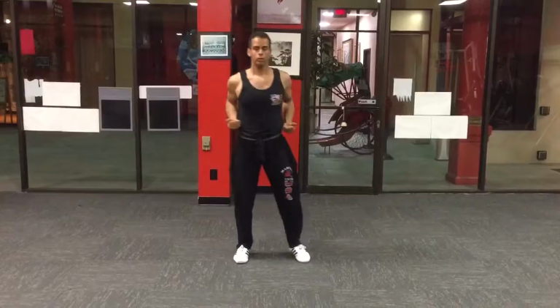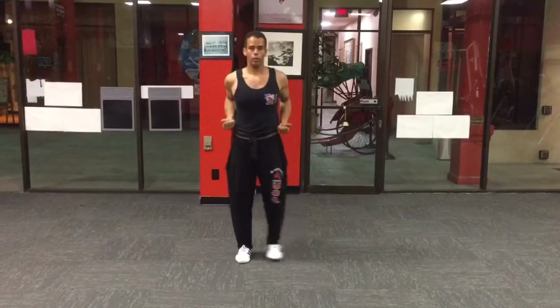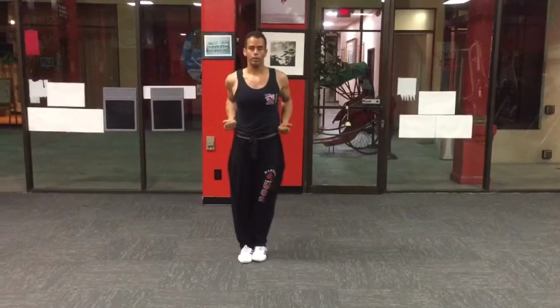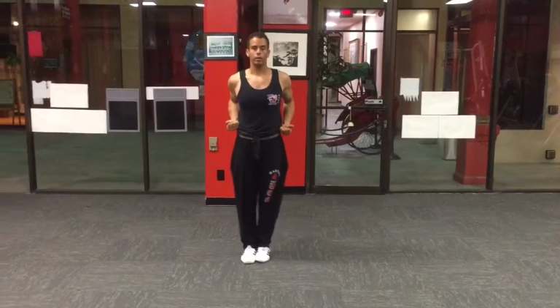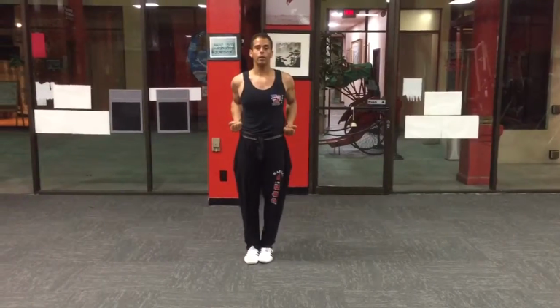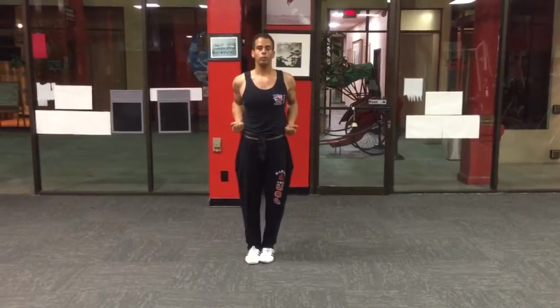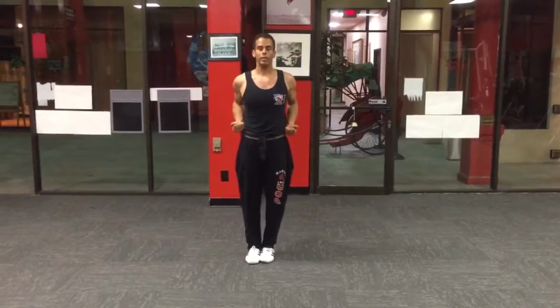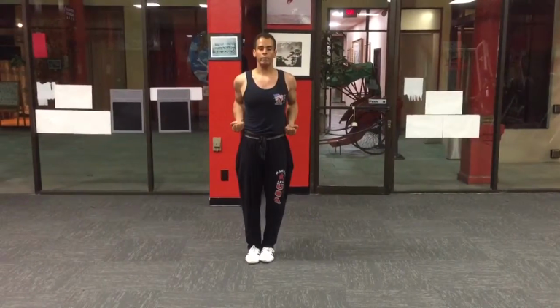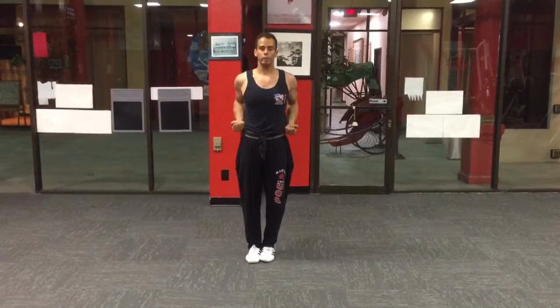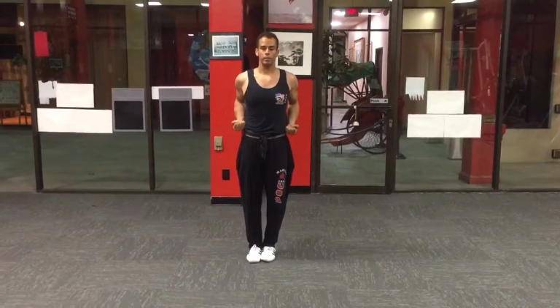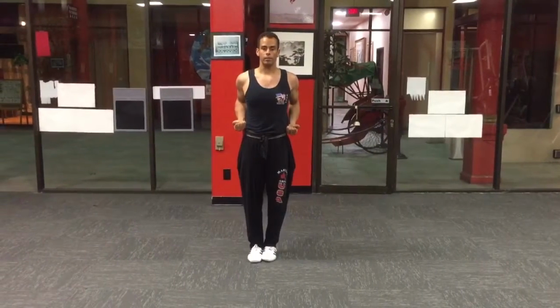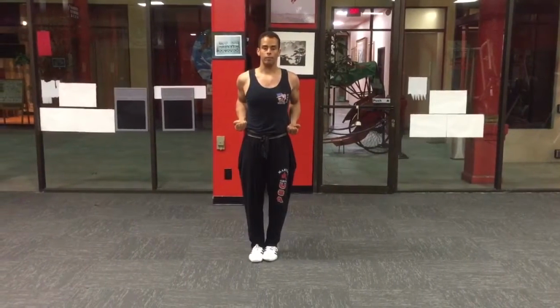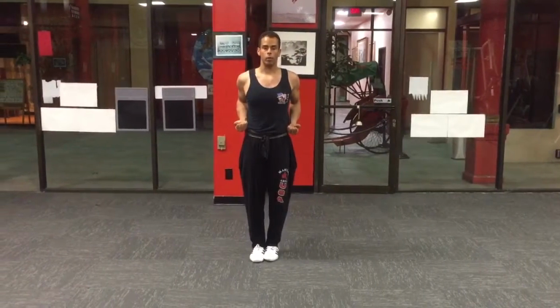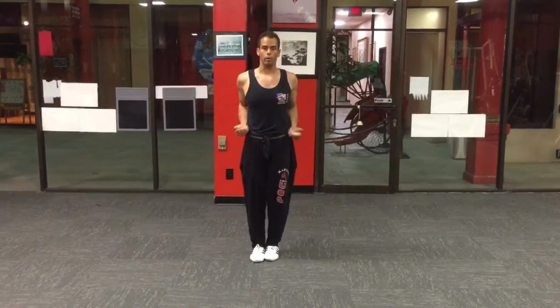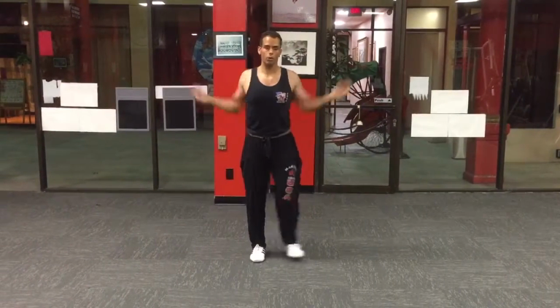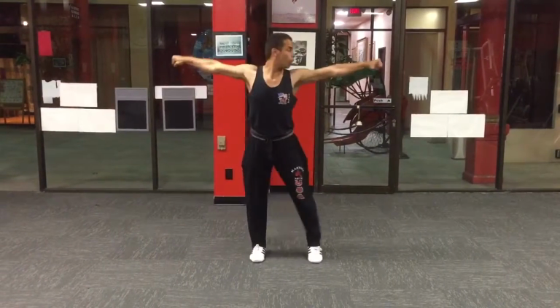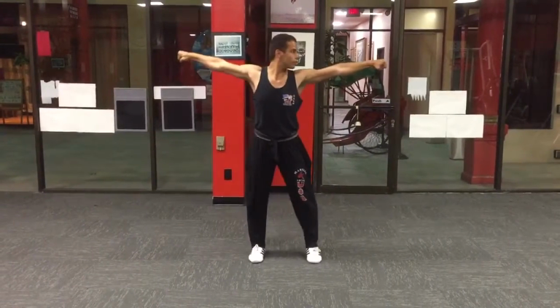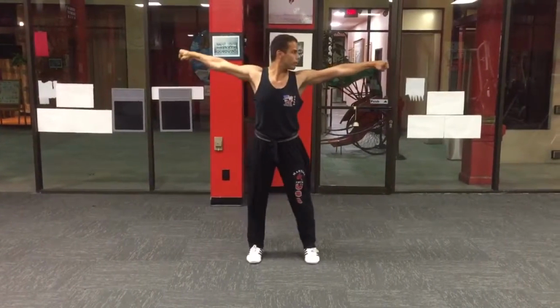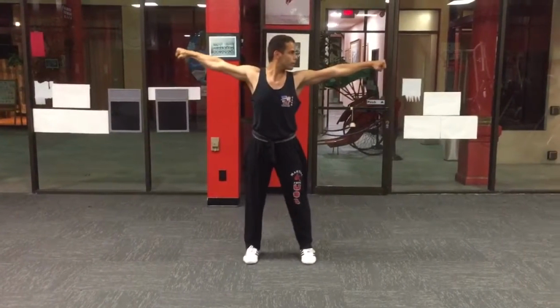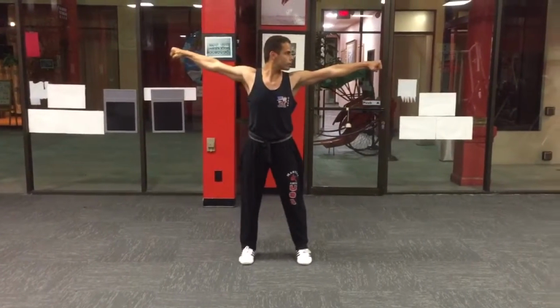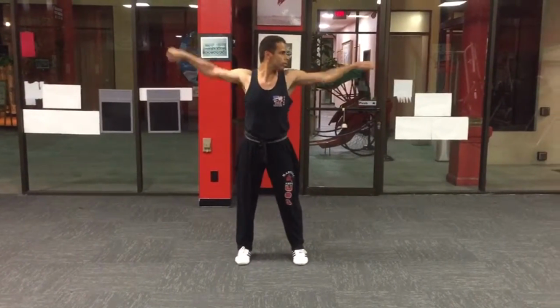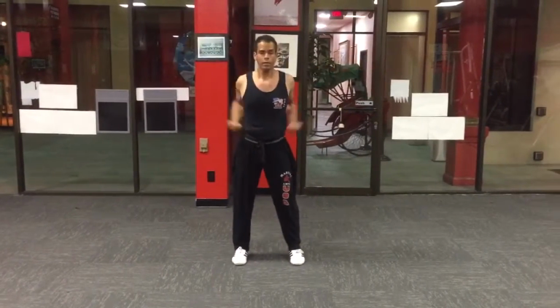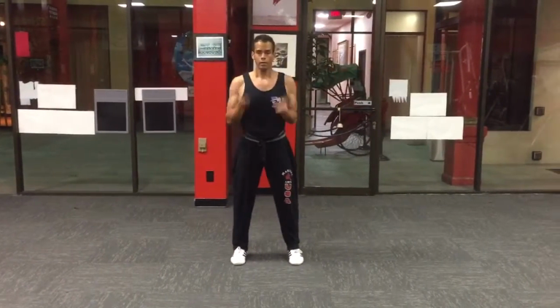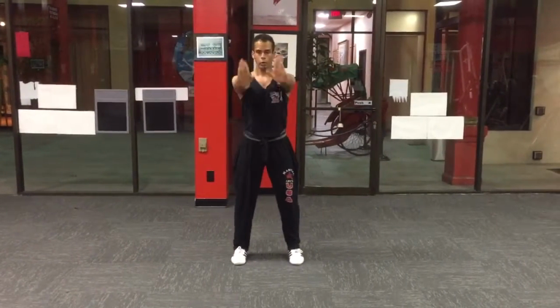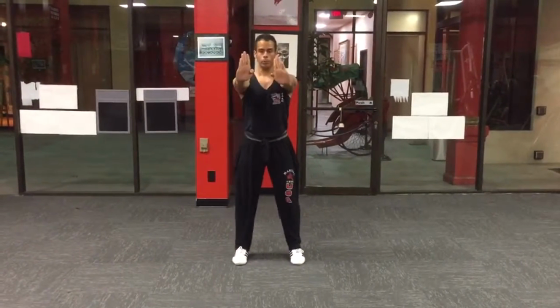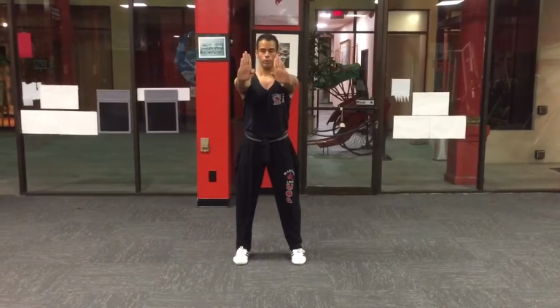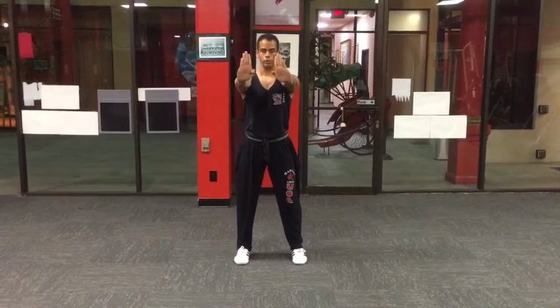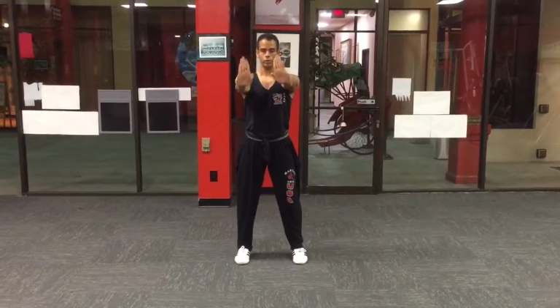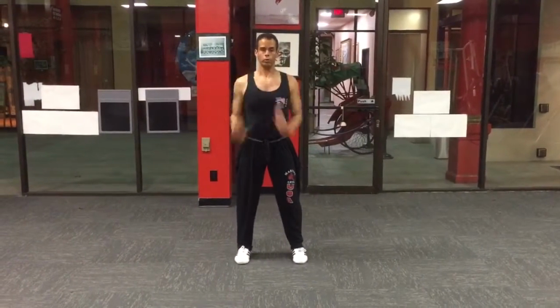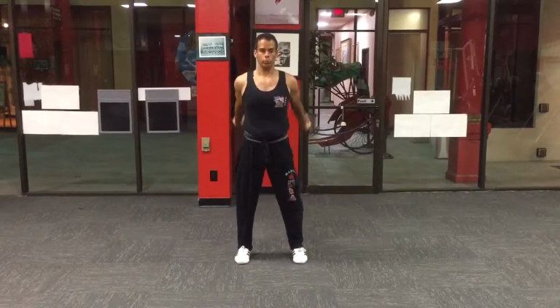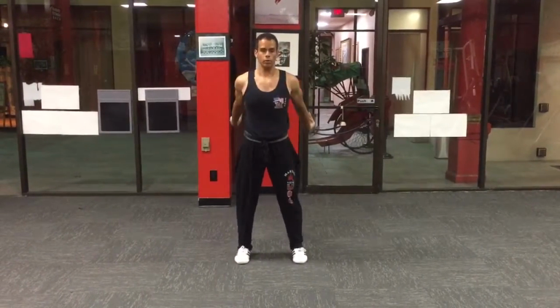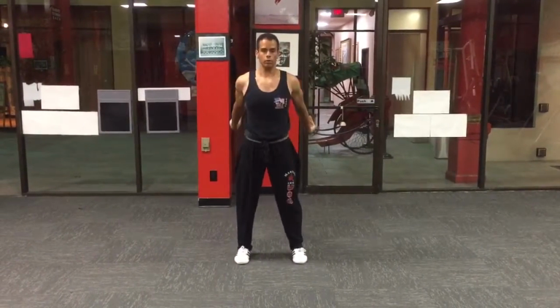Ready. Three hand formation, level one. One, double punch. Two, push. Three, hook.